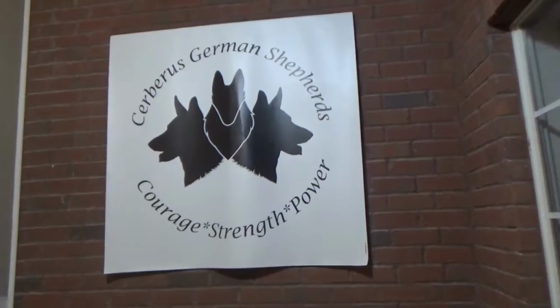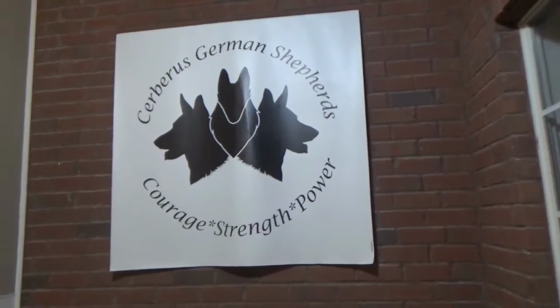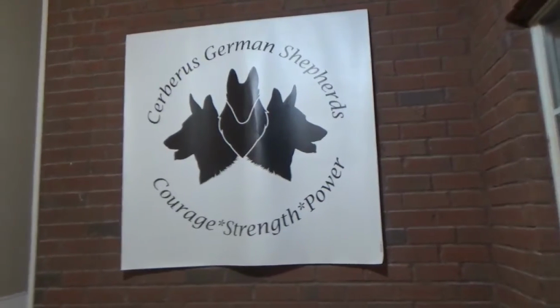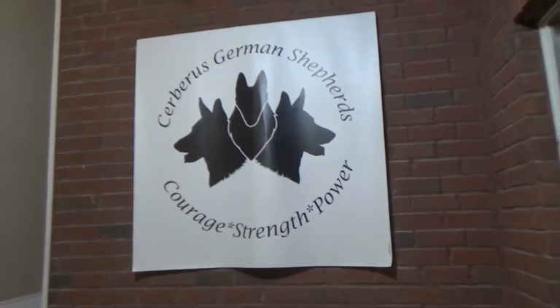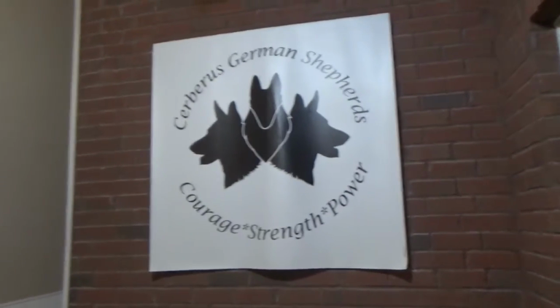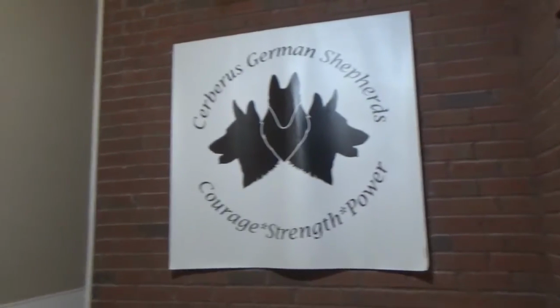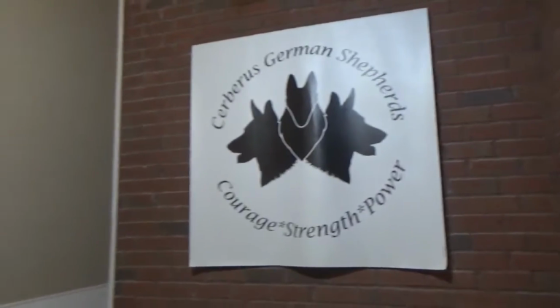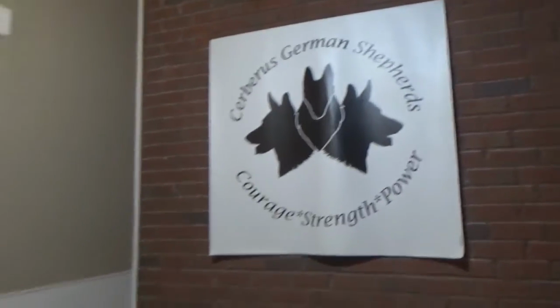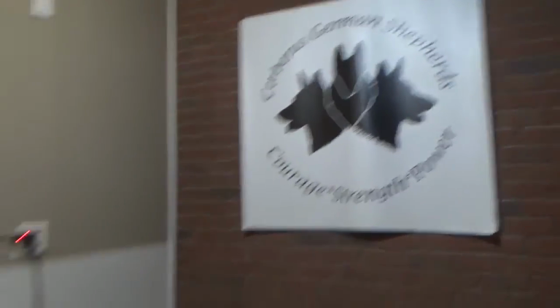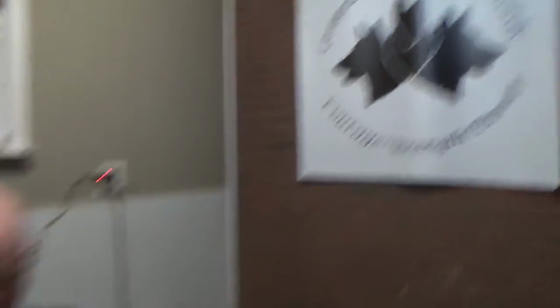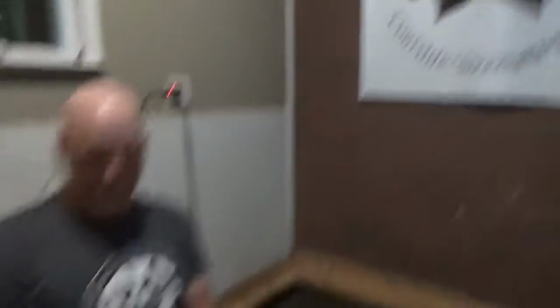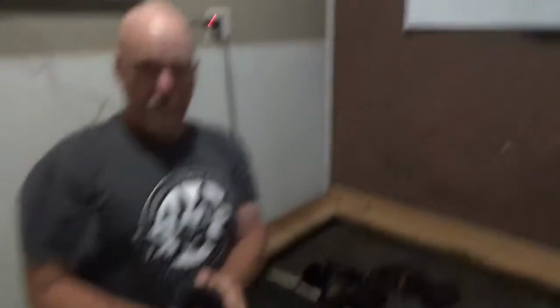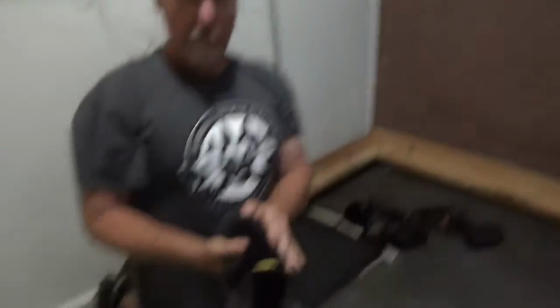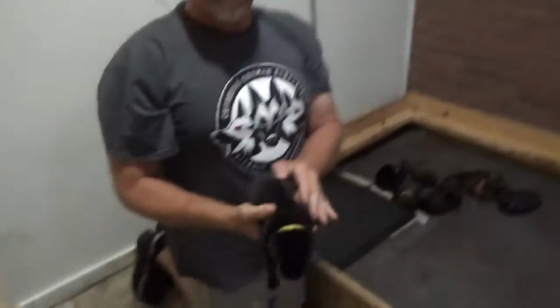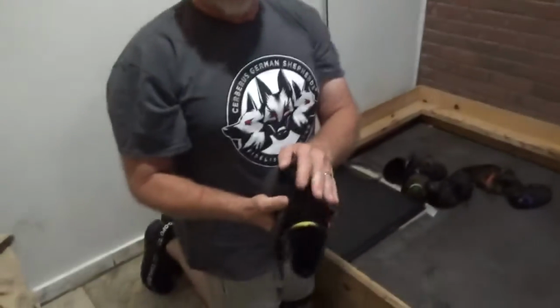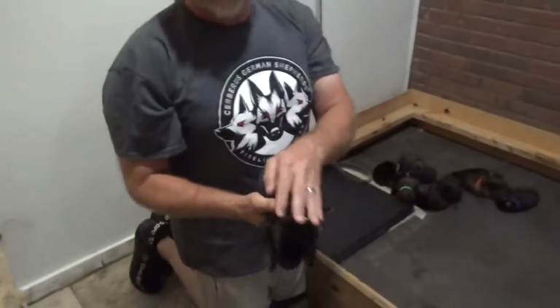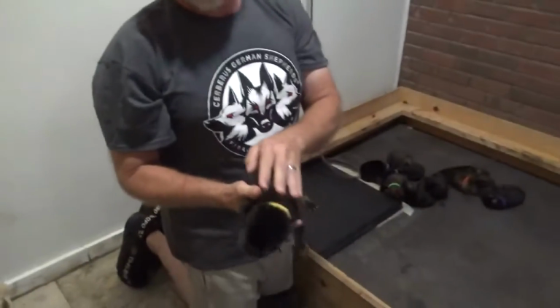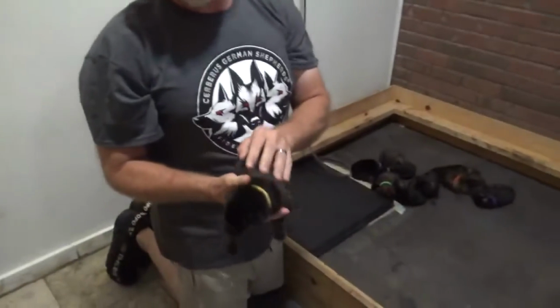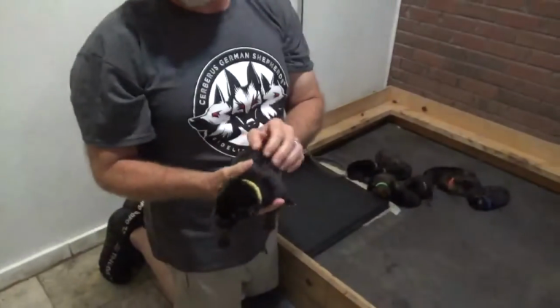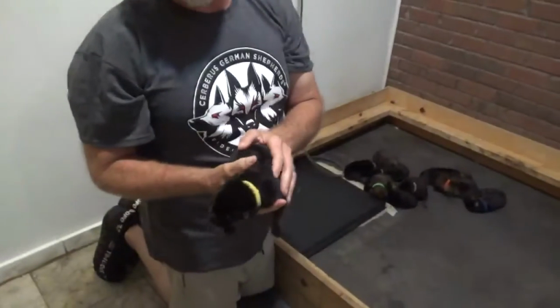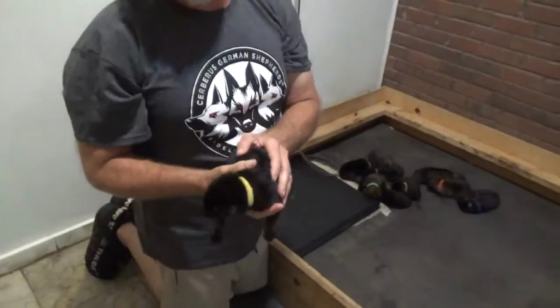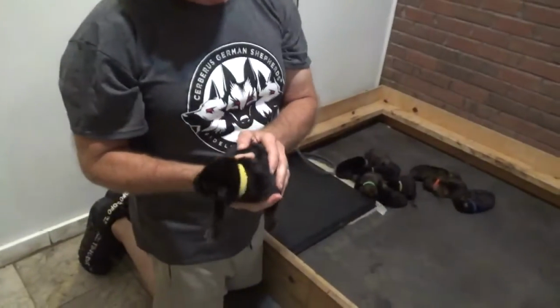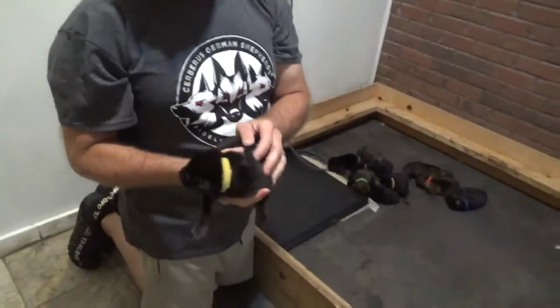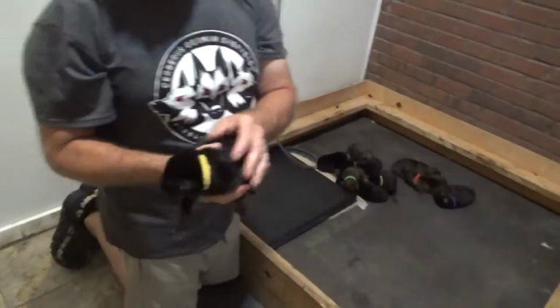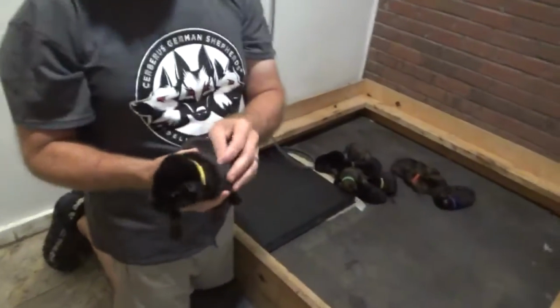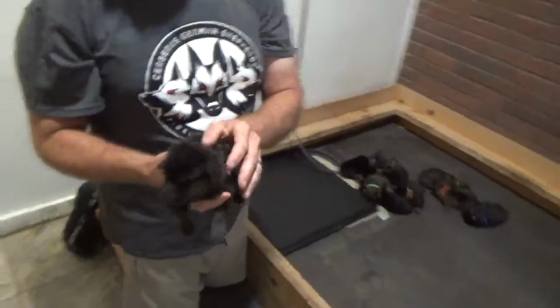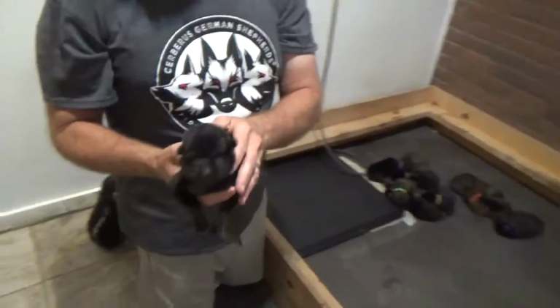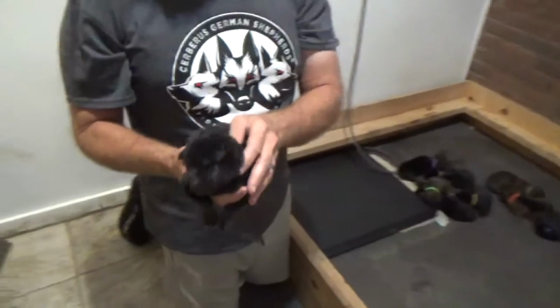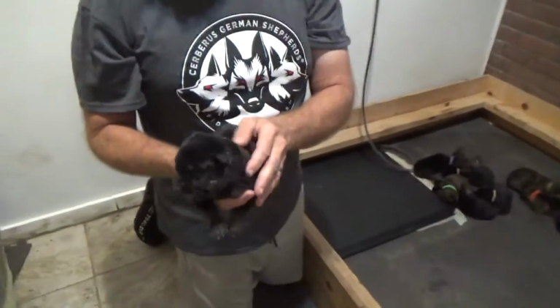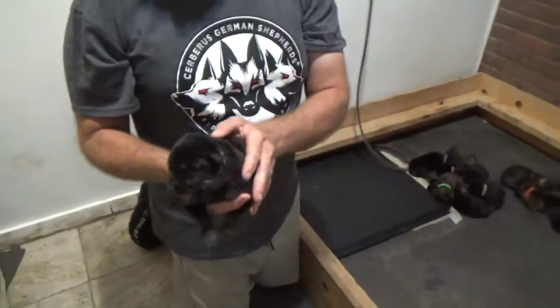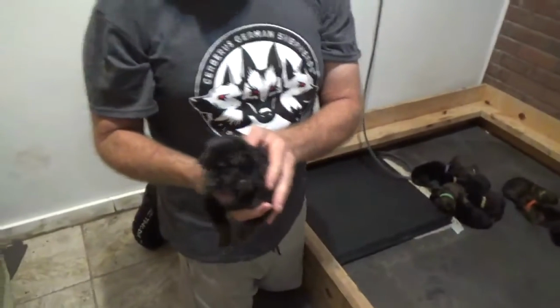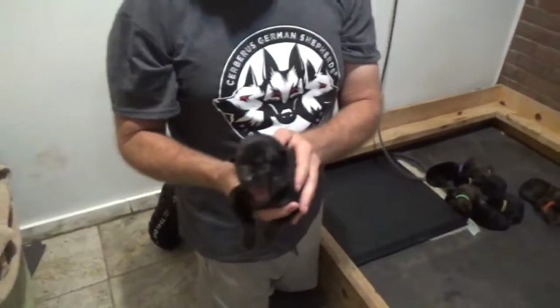Hi, this is Jenny with Service German Shepherds and we are going to show you what we mean by ENS. This is Yellow Collar.